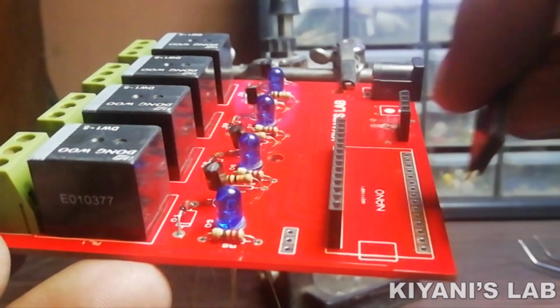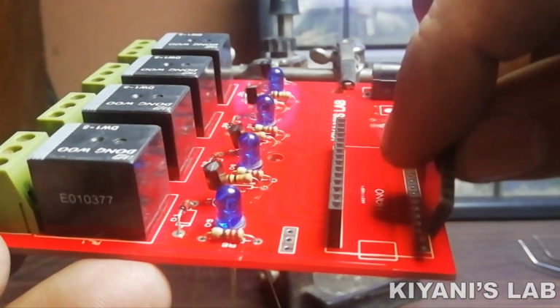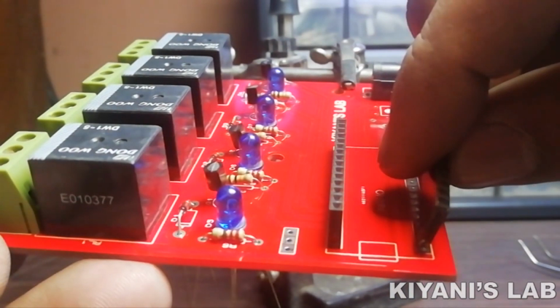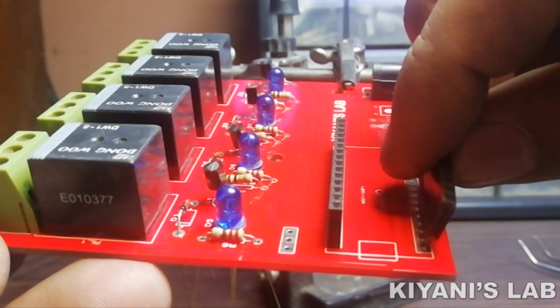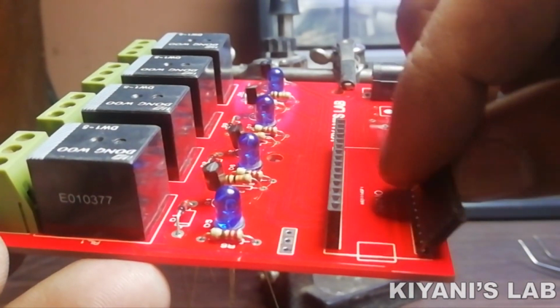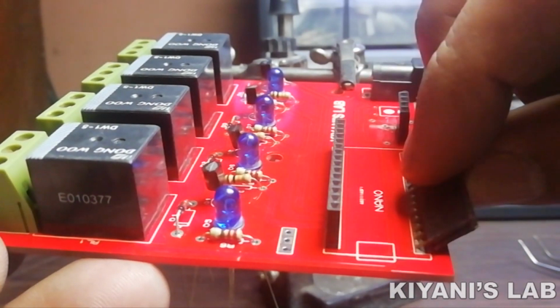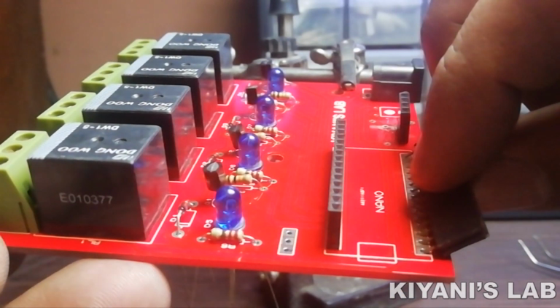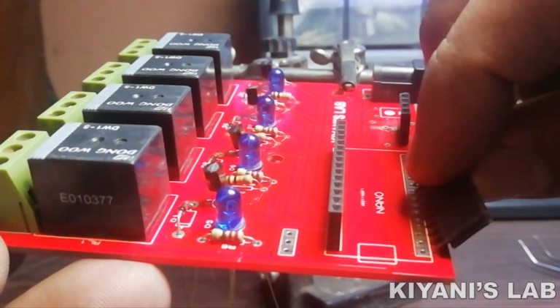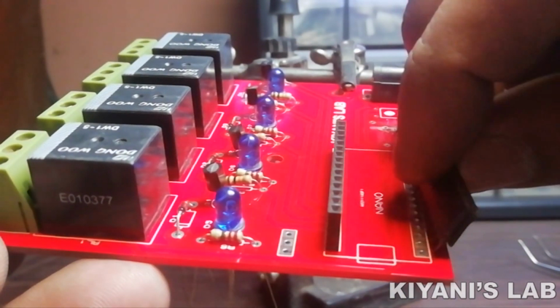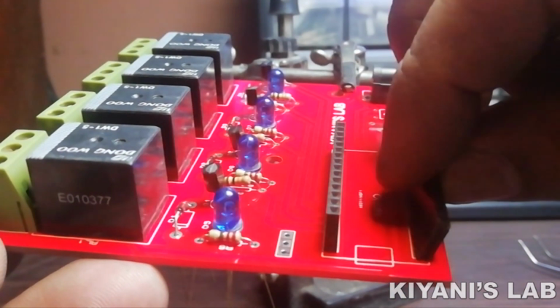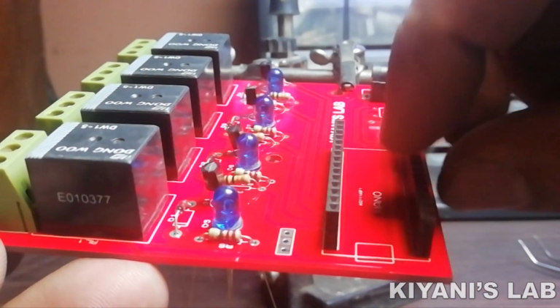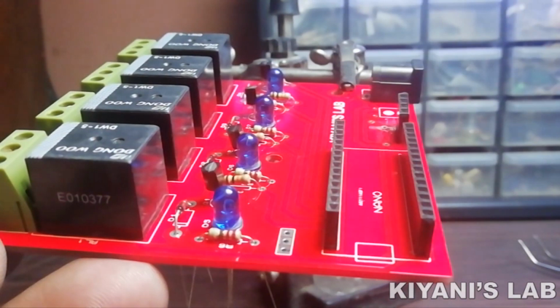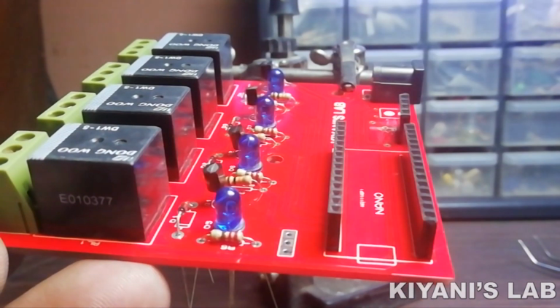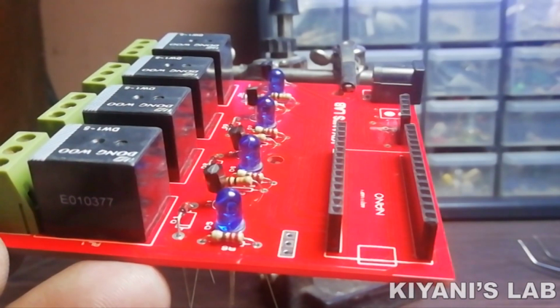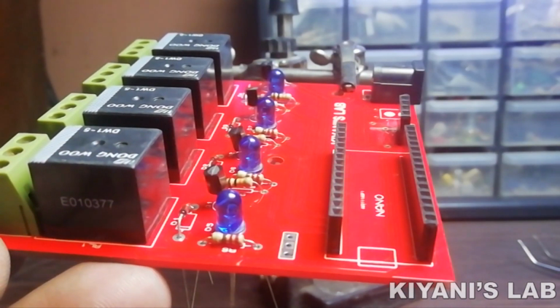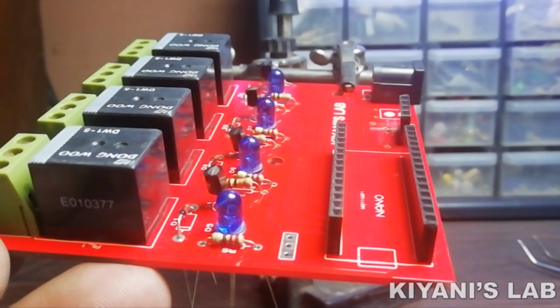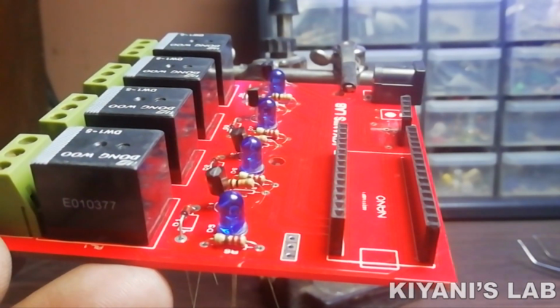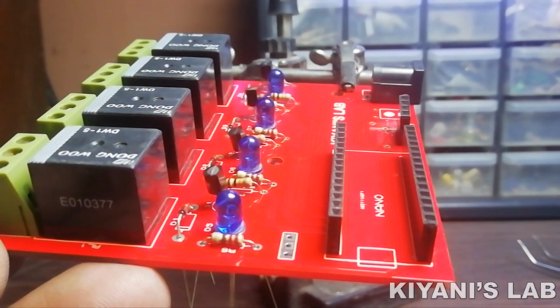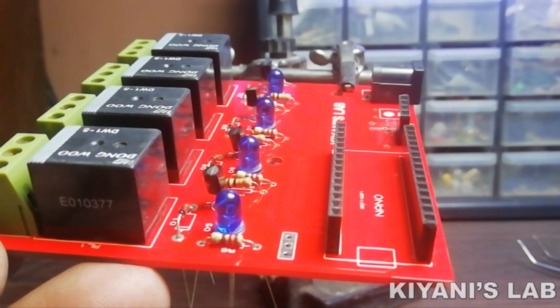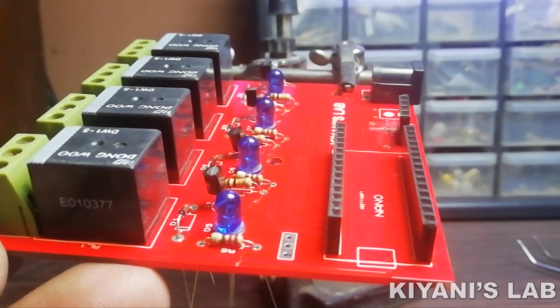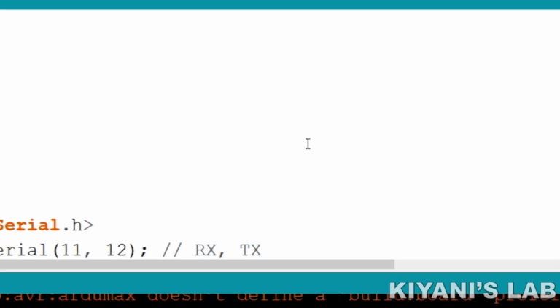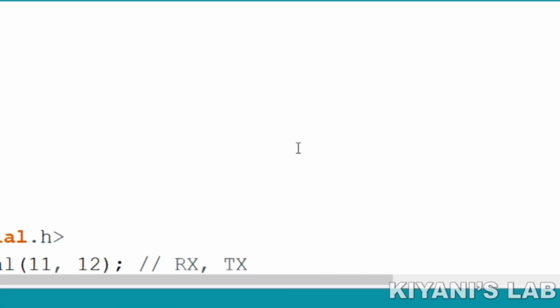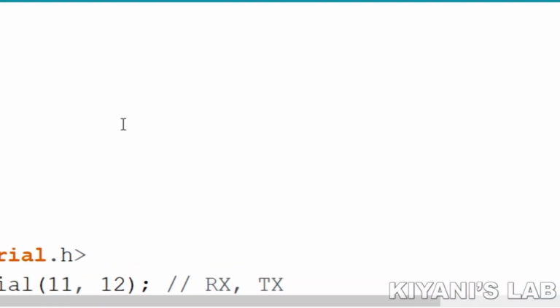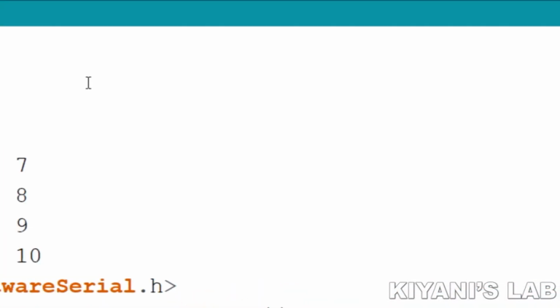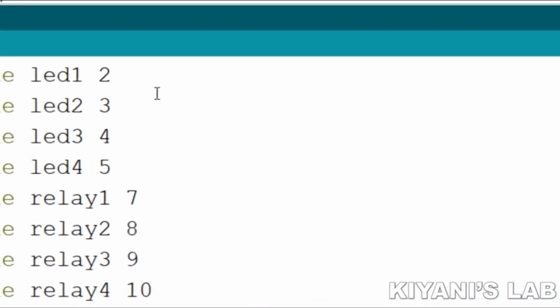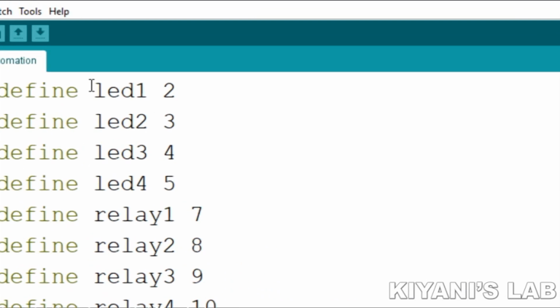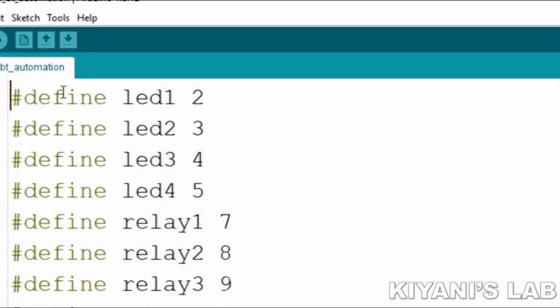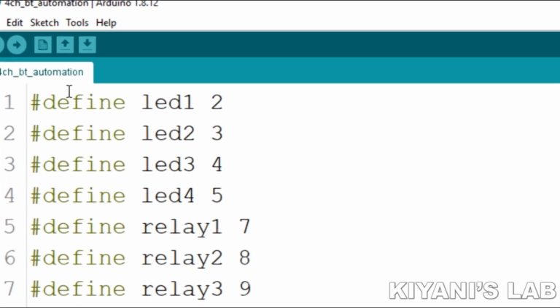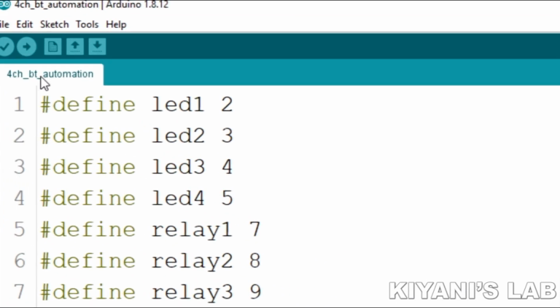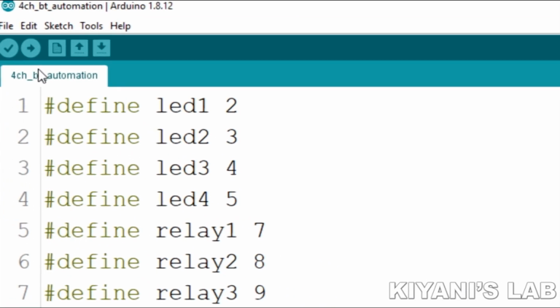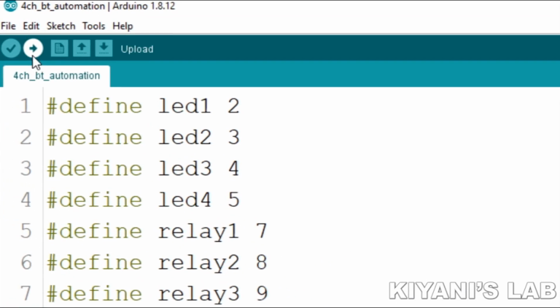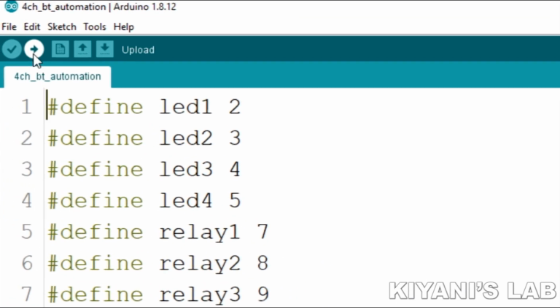Now I have put all the components onto the PCB. Now let's upload the code to the Arduino.